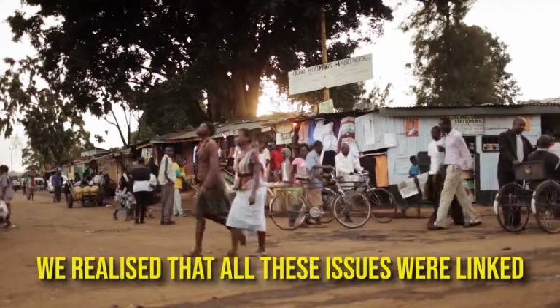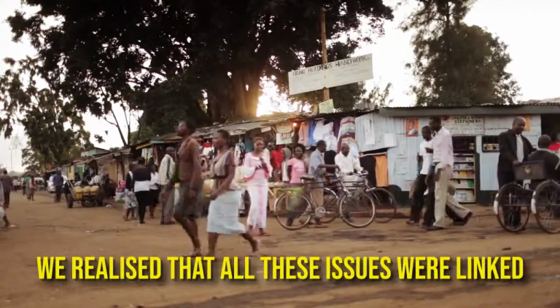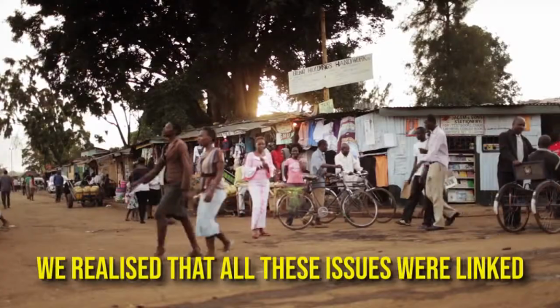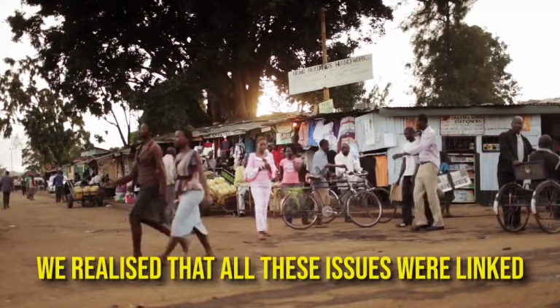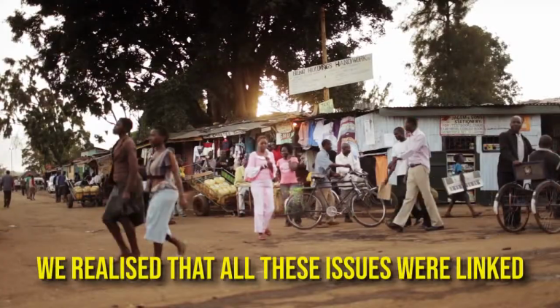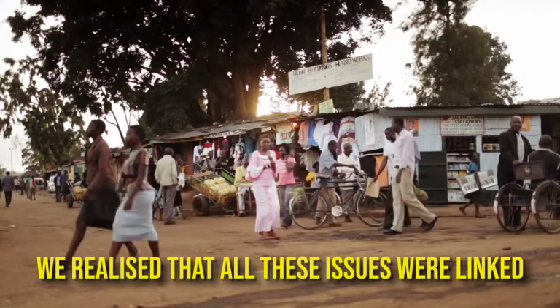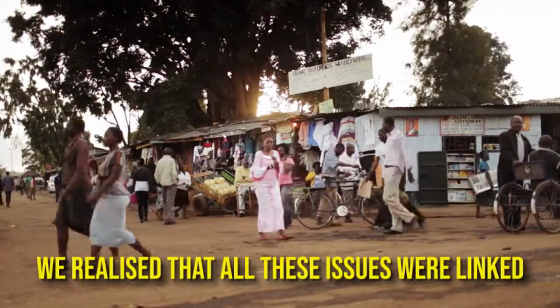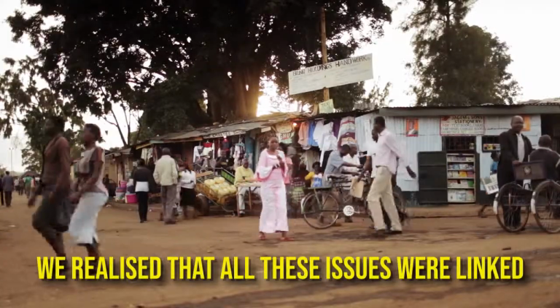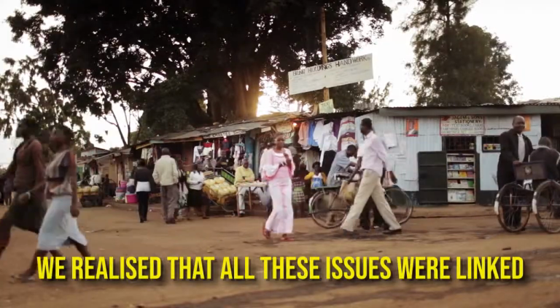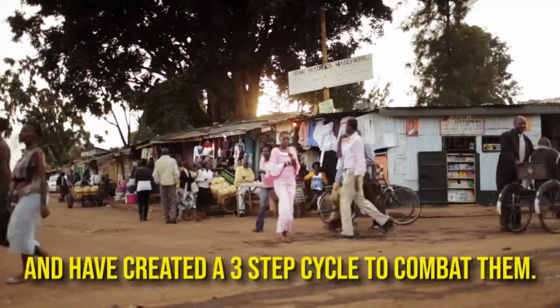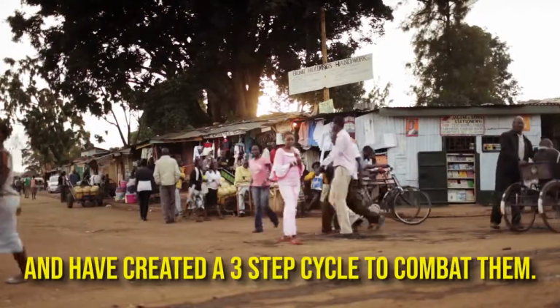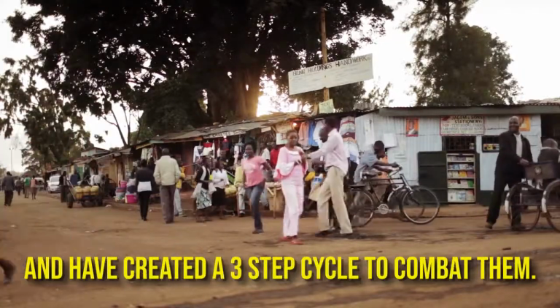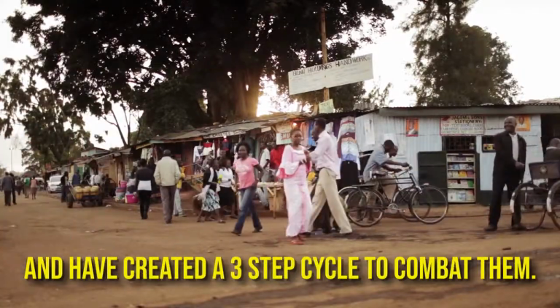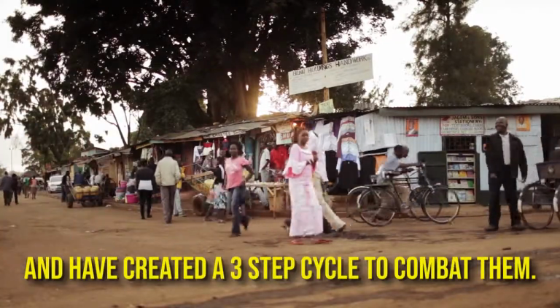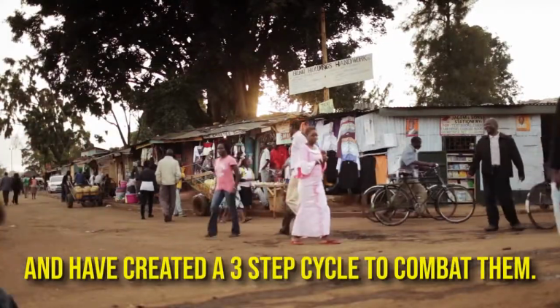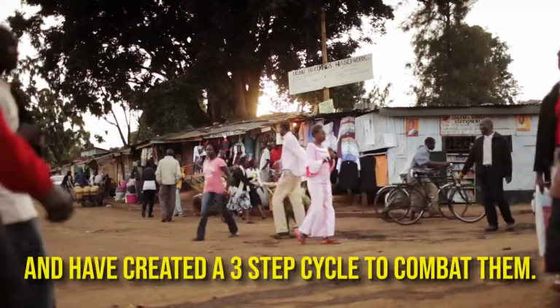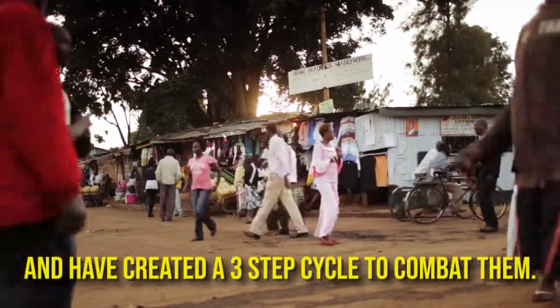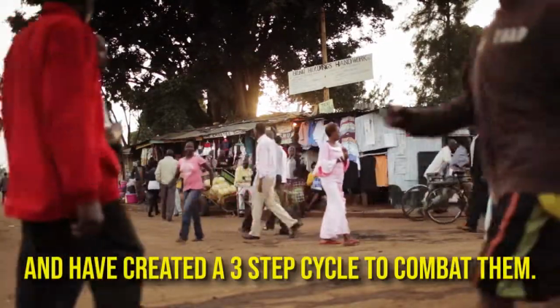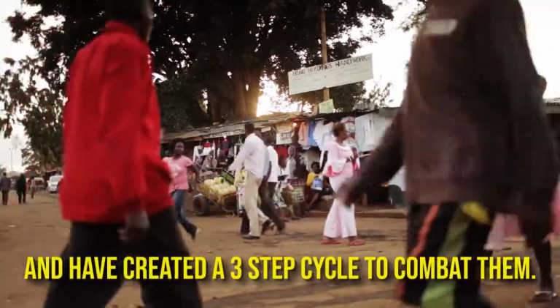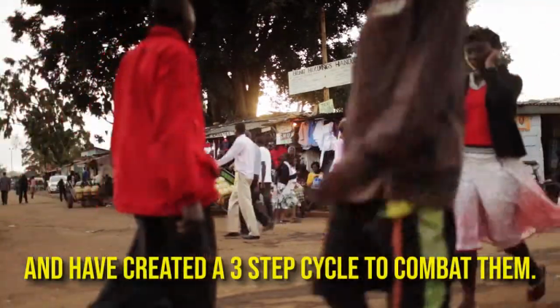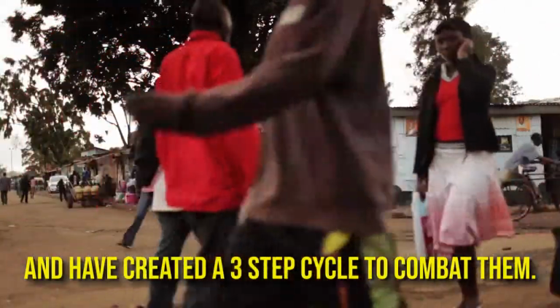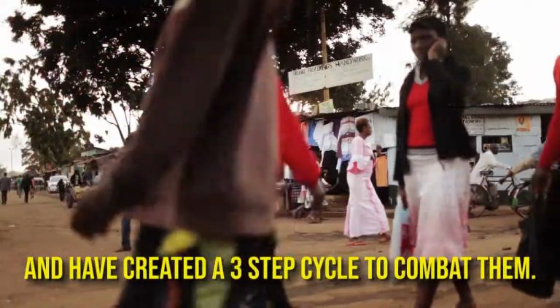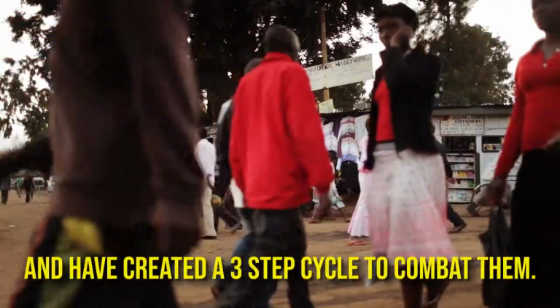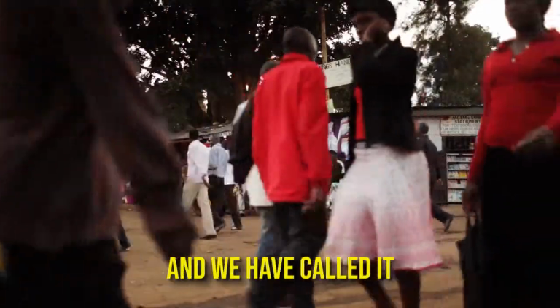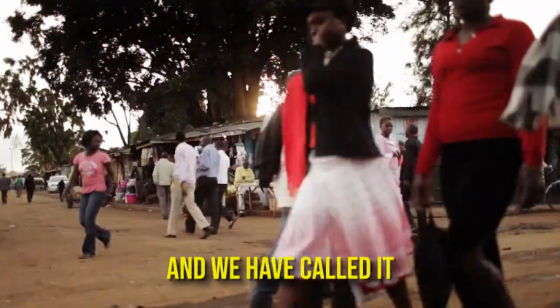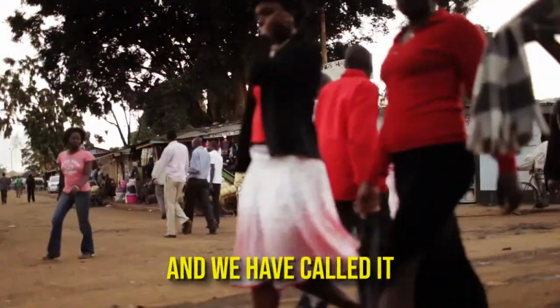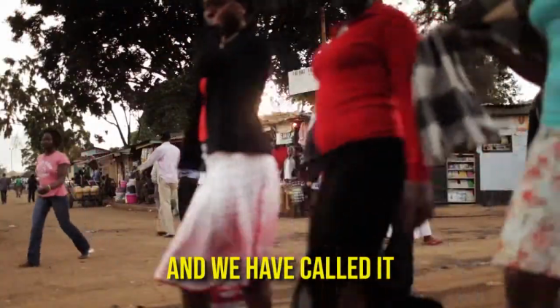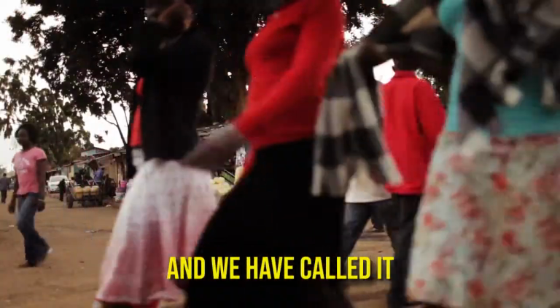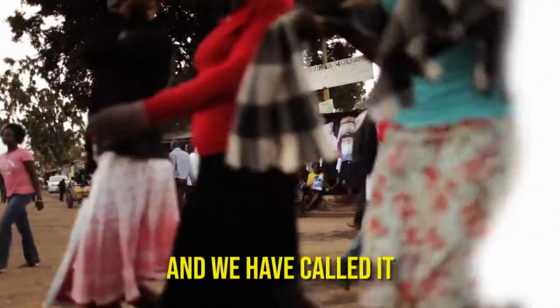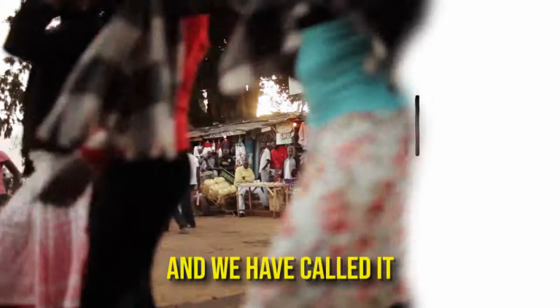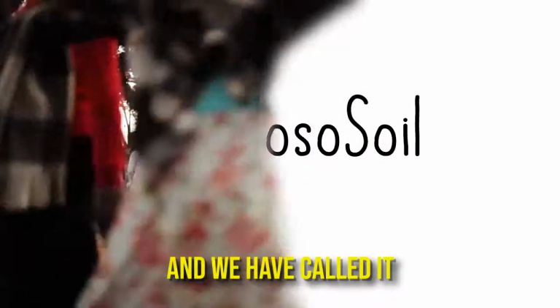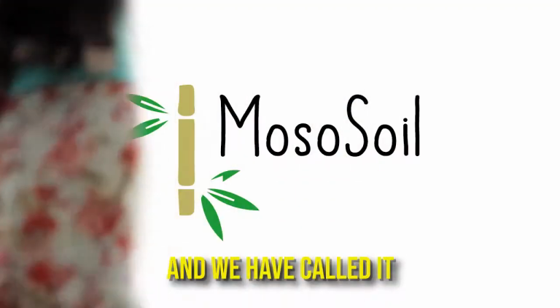We realised that all of these issues were linked and created a three-step cycle to combat them, which we have called Moso Soil.